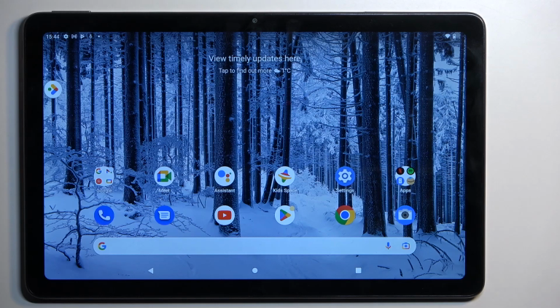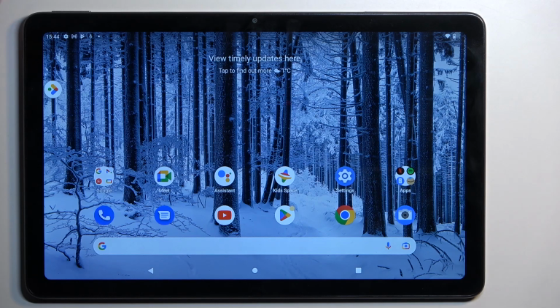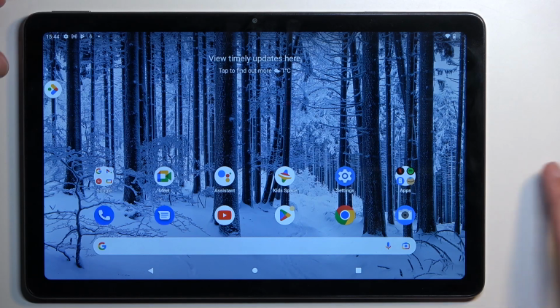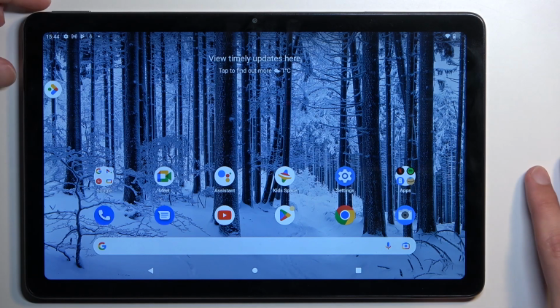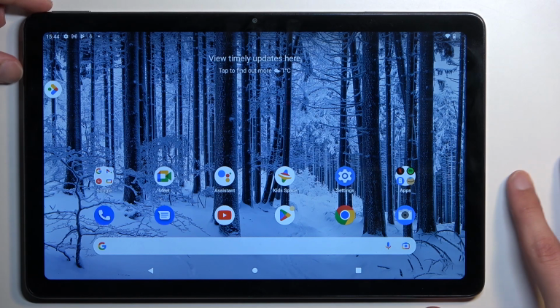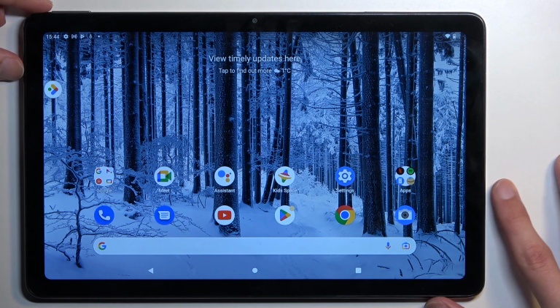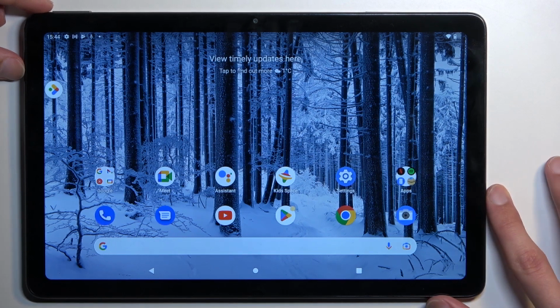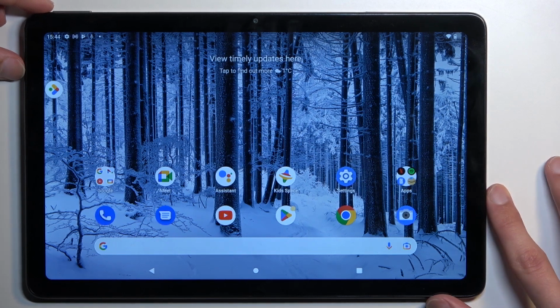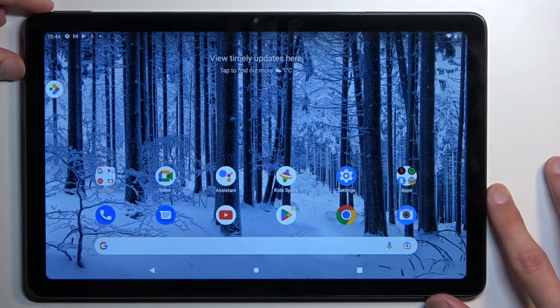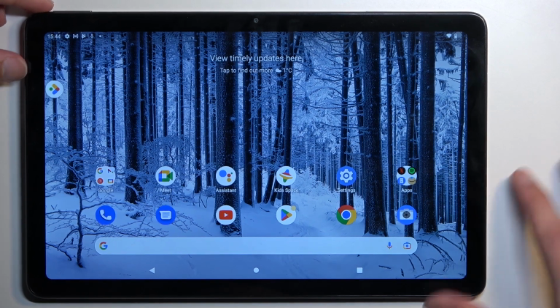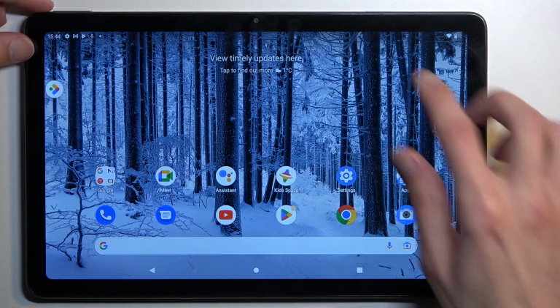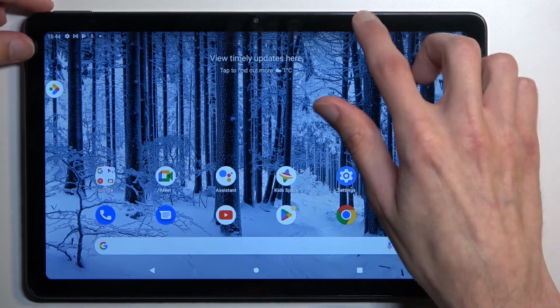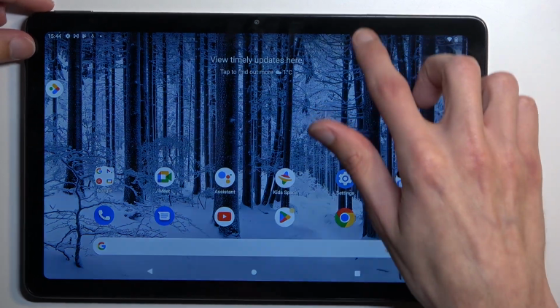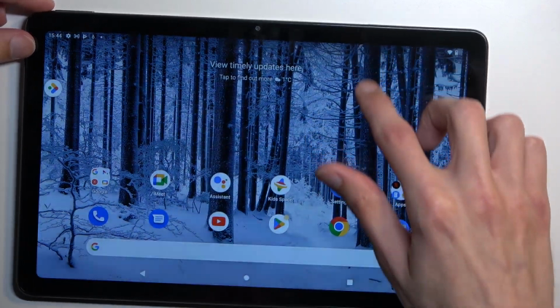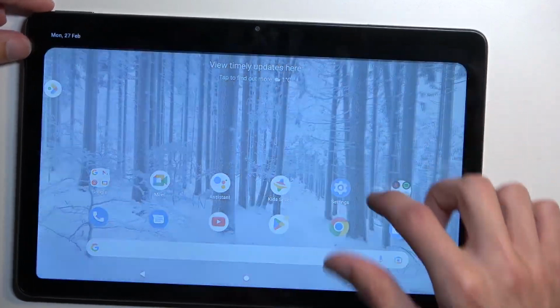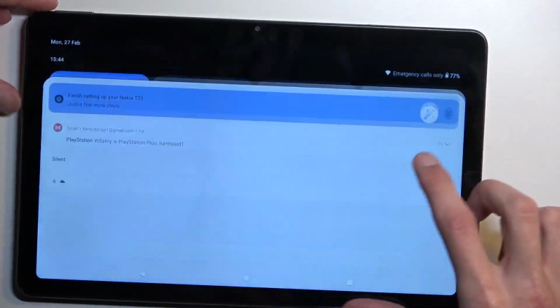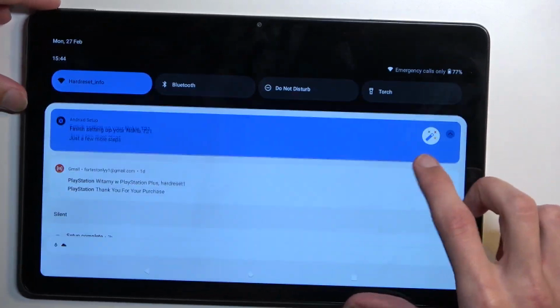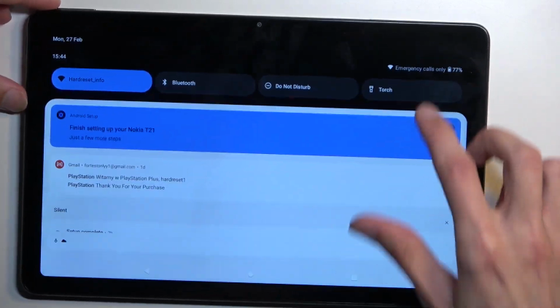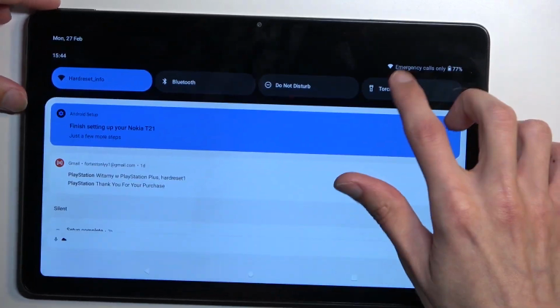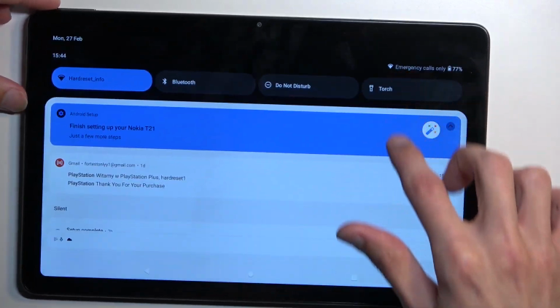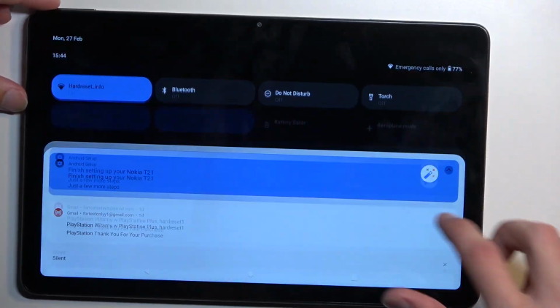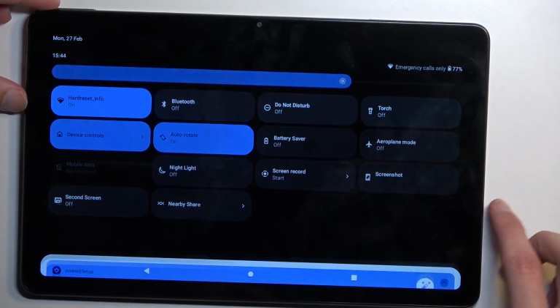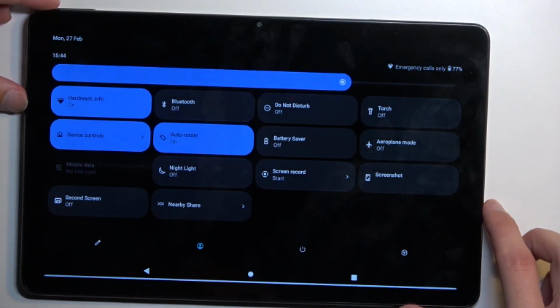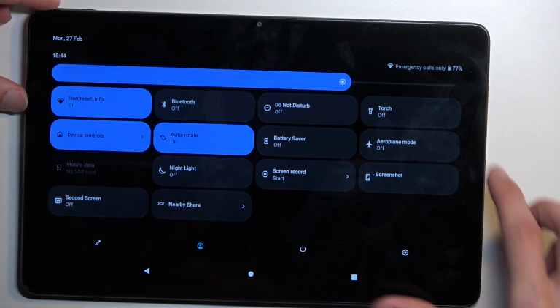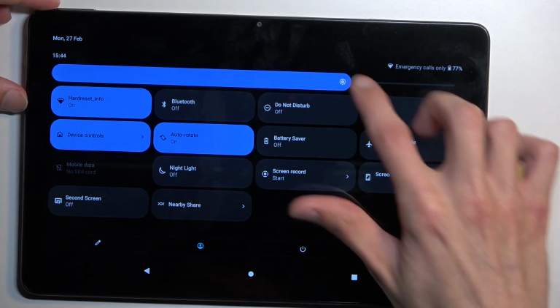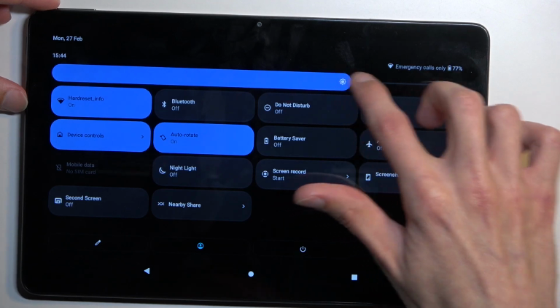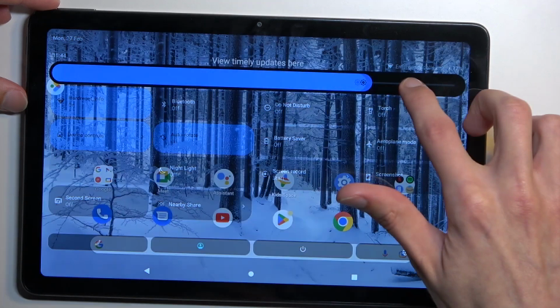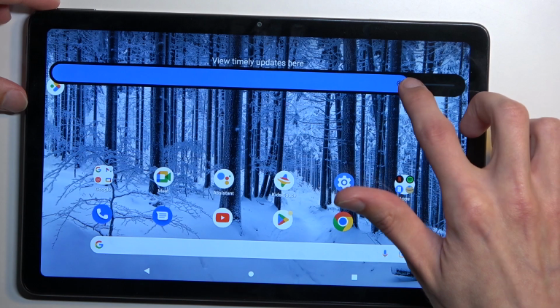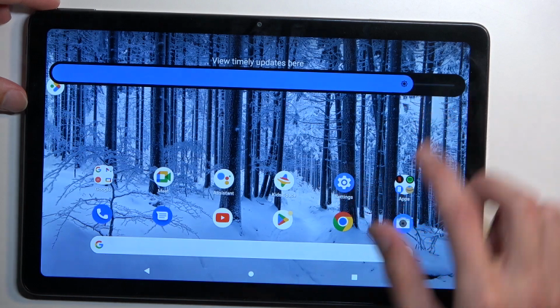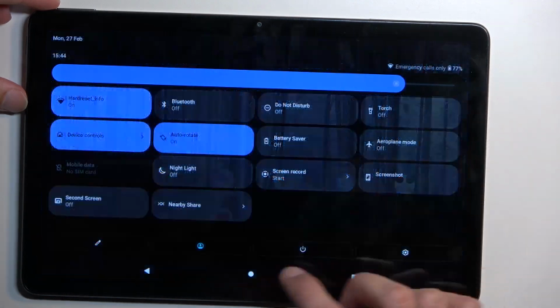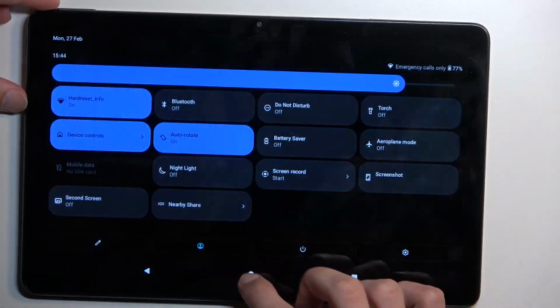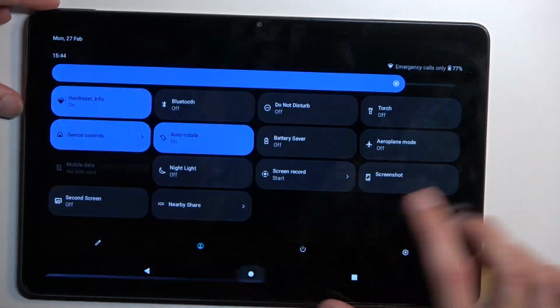Welcome and follow me. This is a Nokia T21 and today I will show you how you can put this device into safe mode.